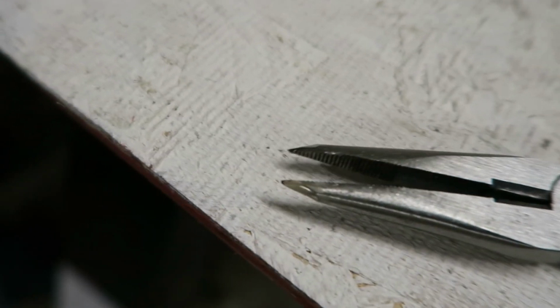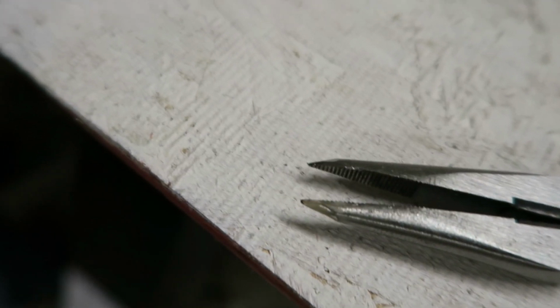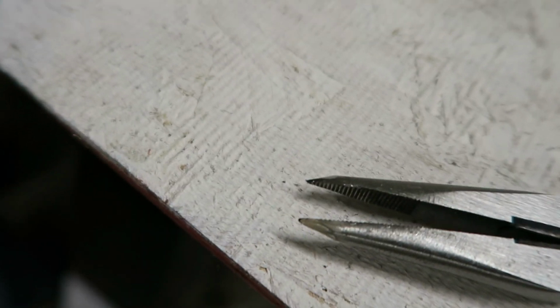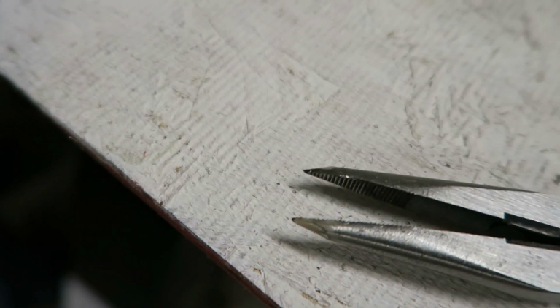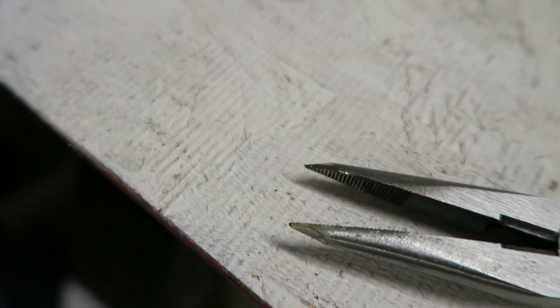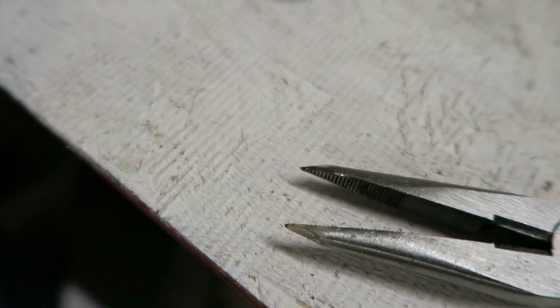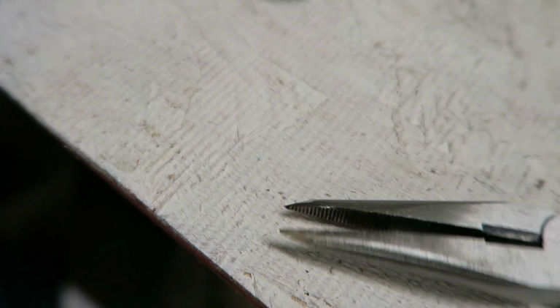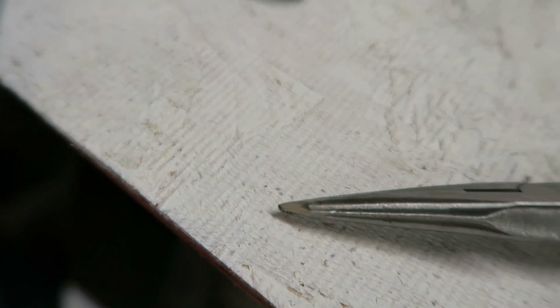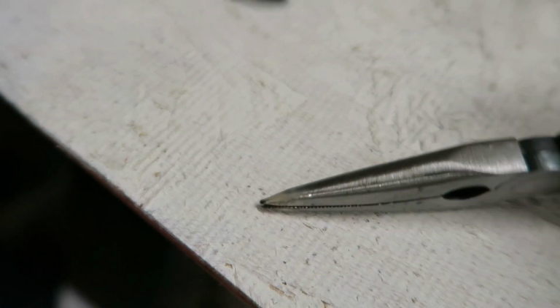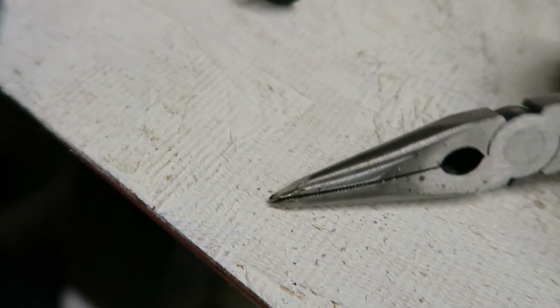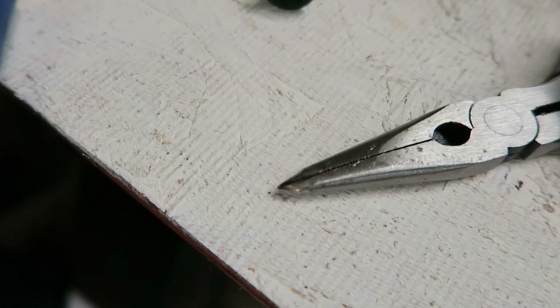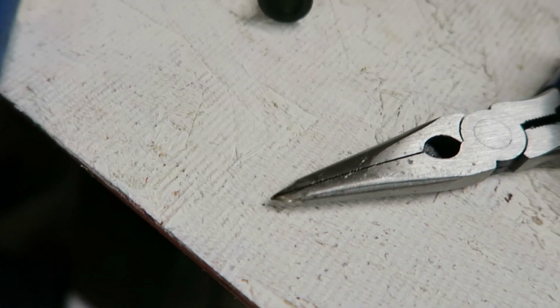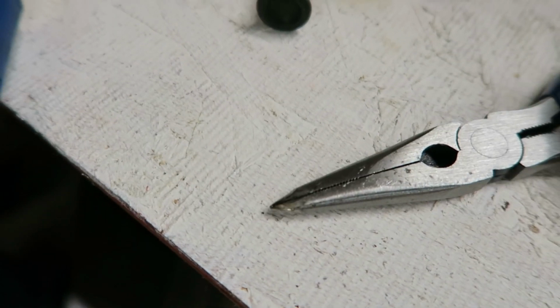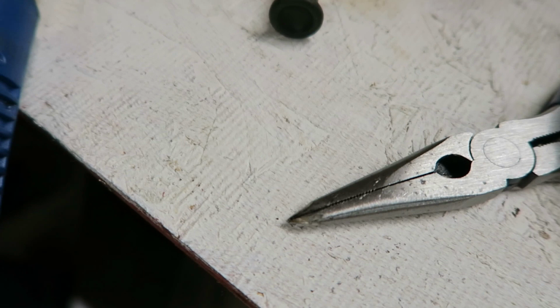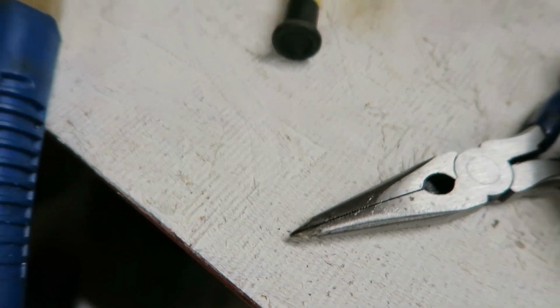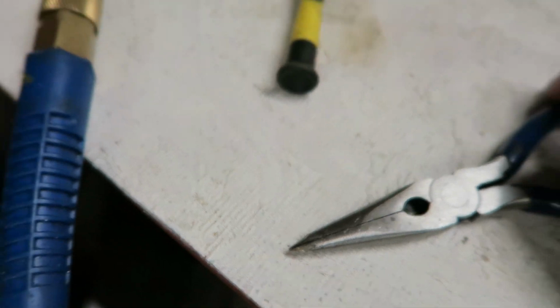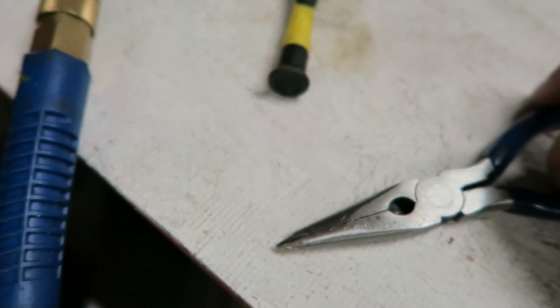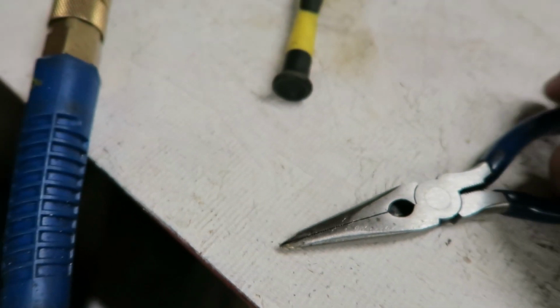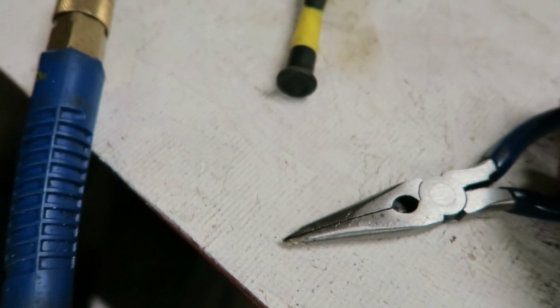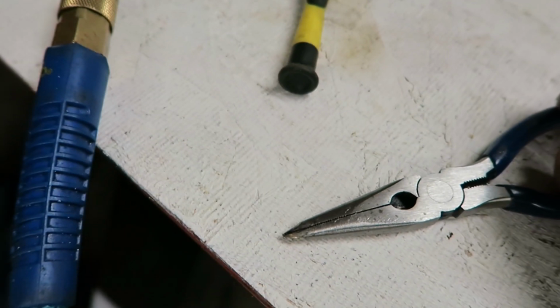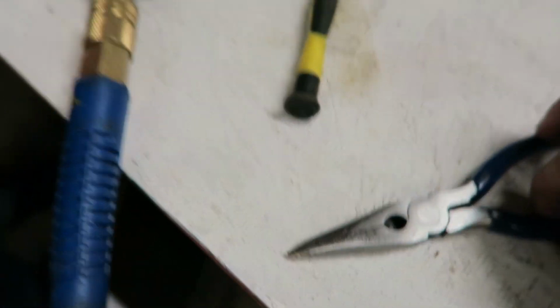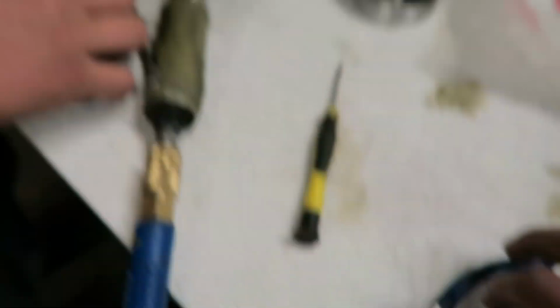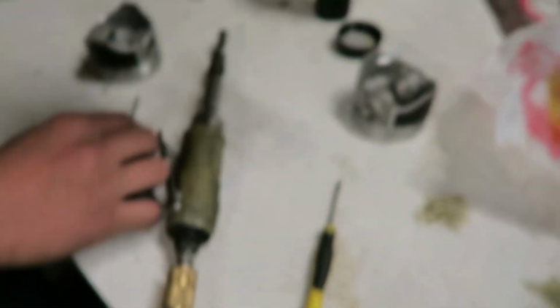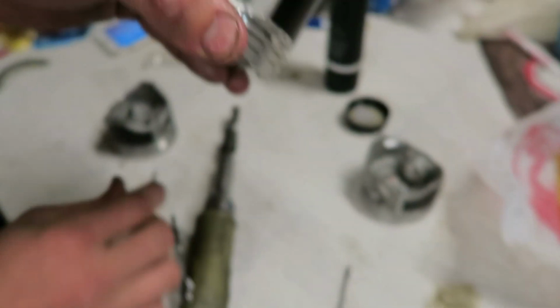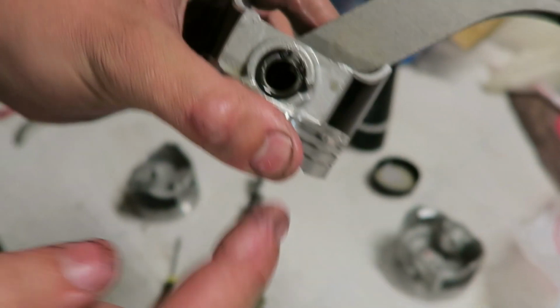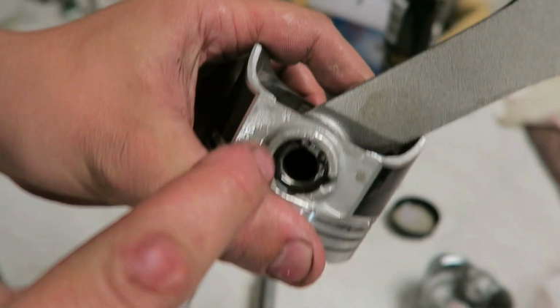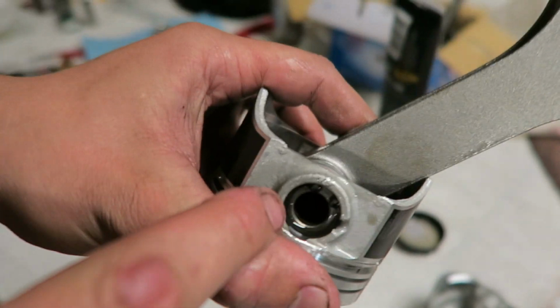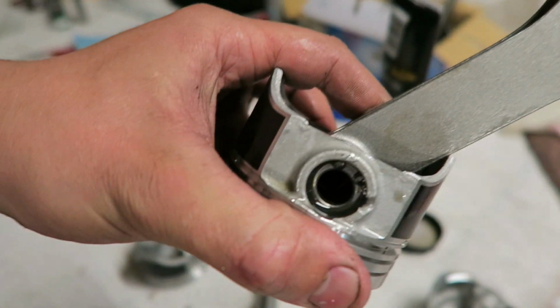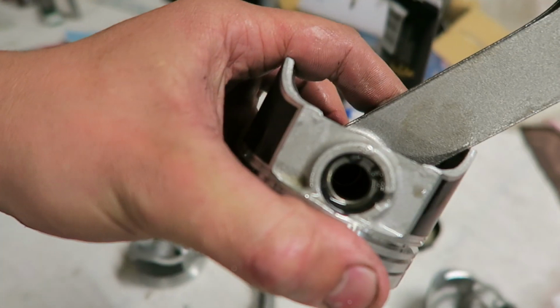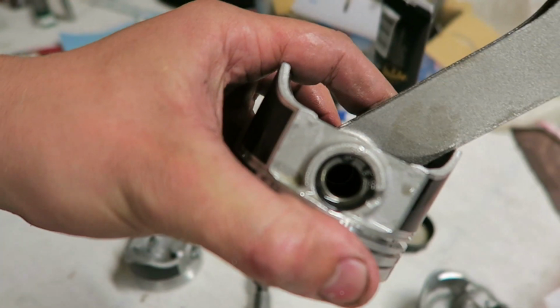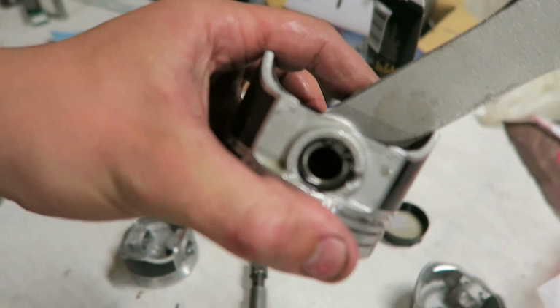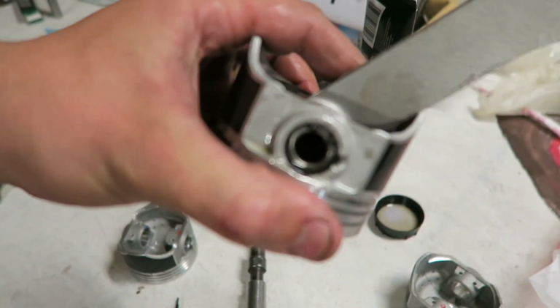Here's our finished product - ghetto but it works. Snap ring in, look at that - done. It's badass.